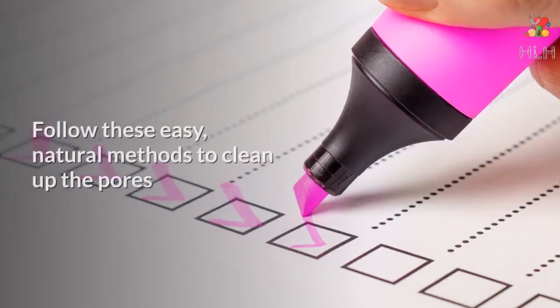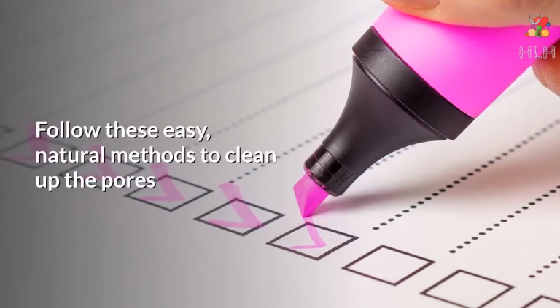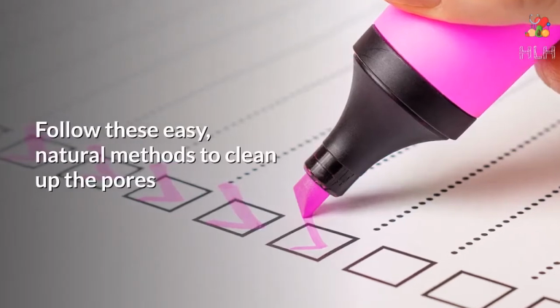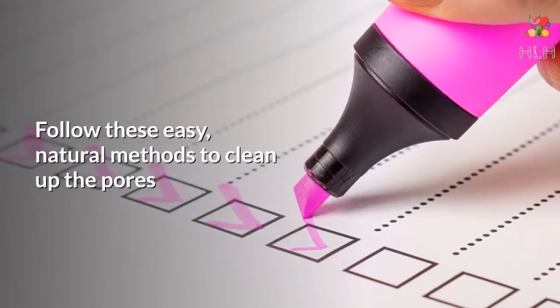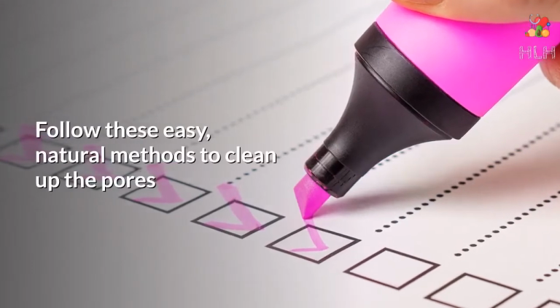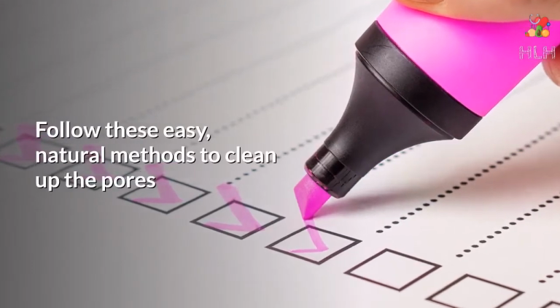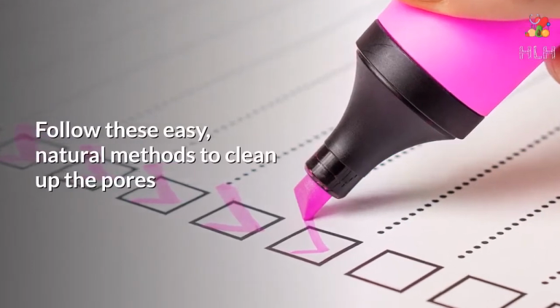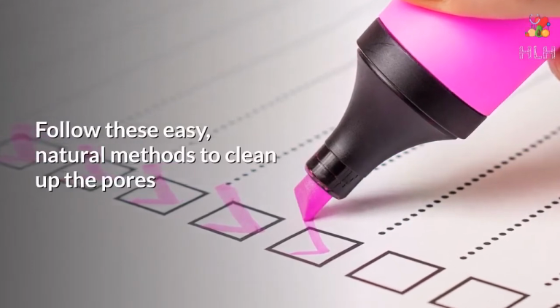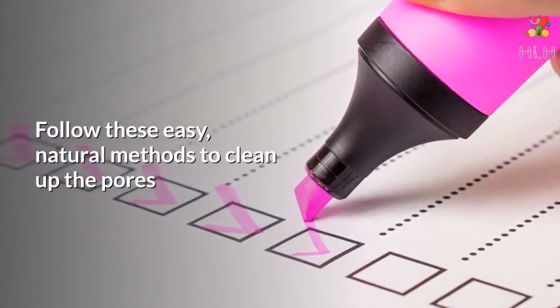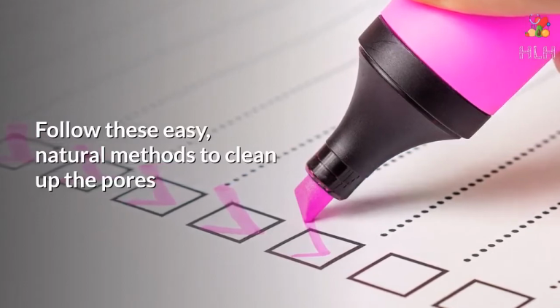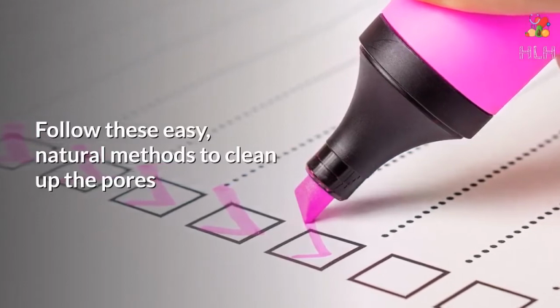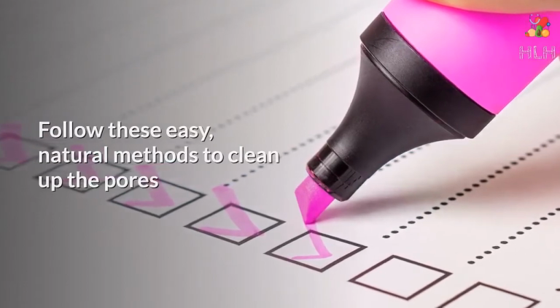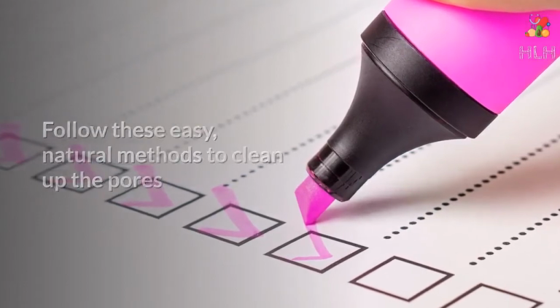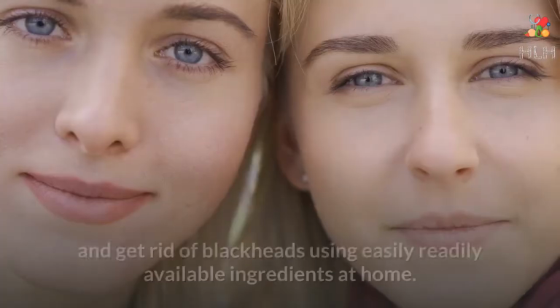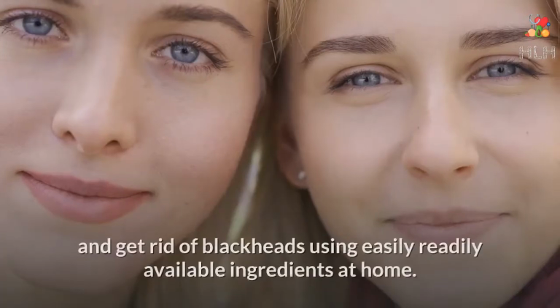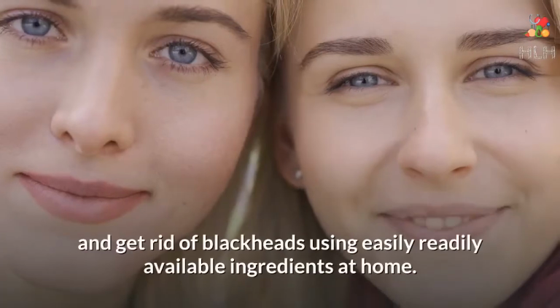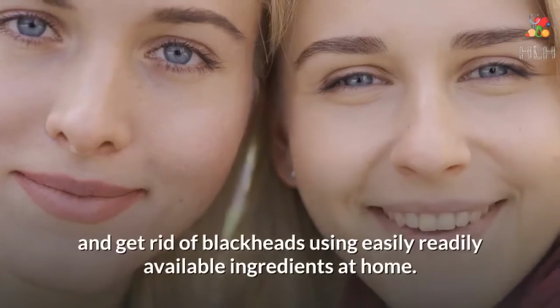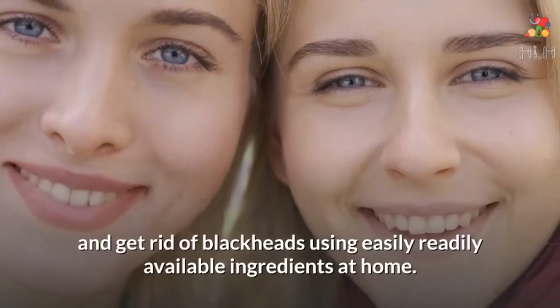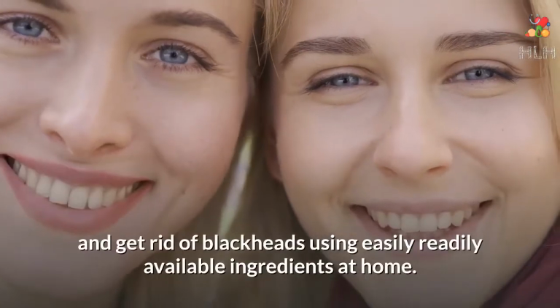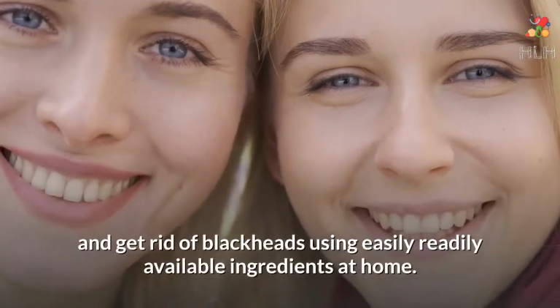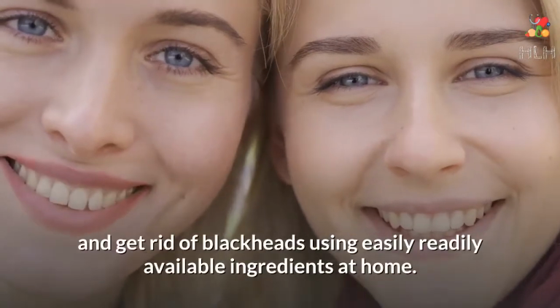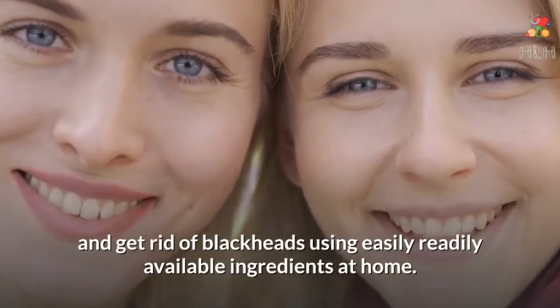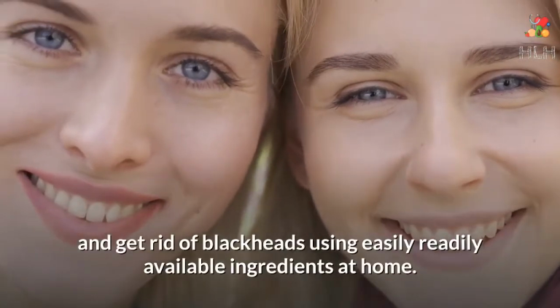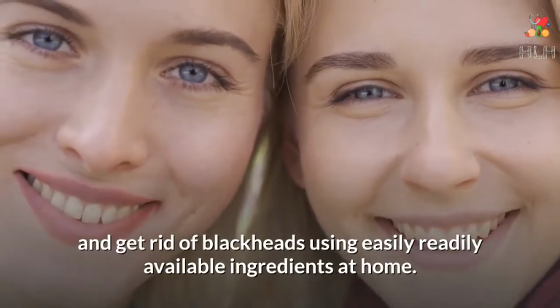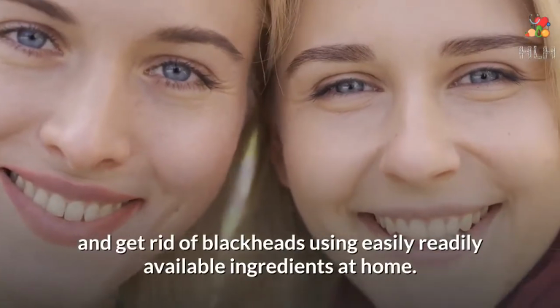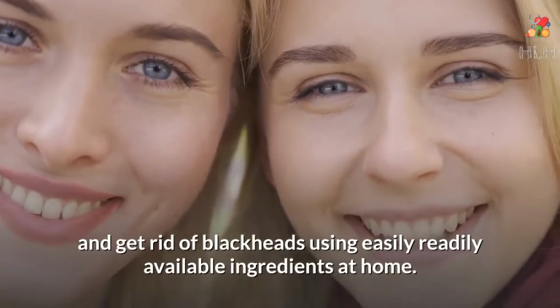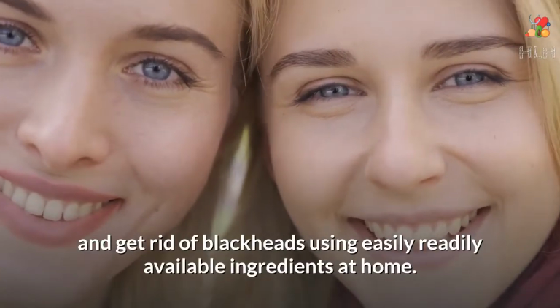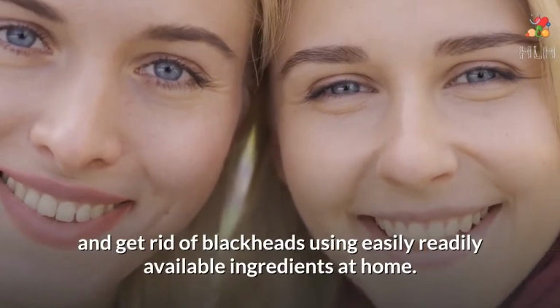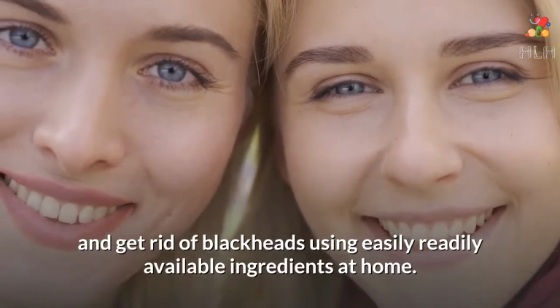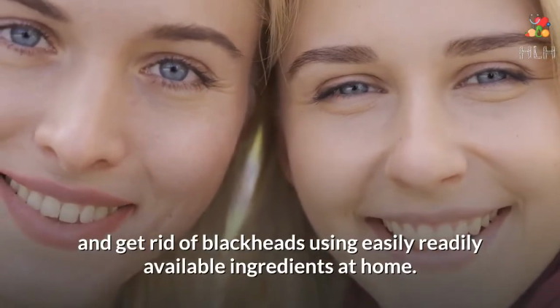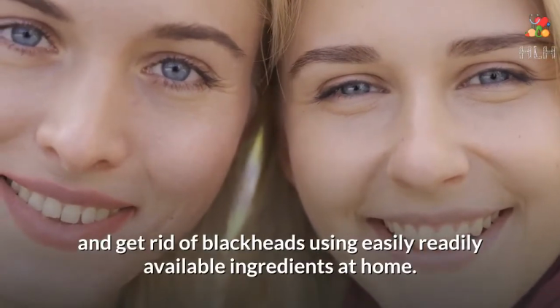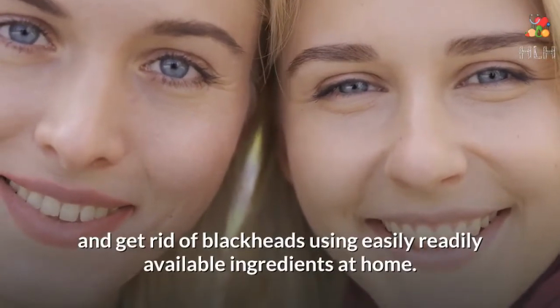Follow these easy natural methods to clean up the pores and get rid of blackheads using easily and readily available ingredients at home.